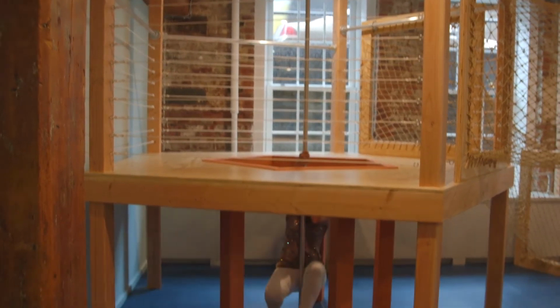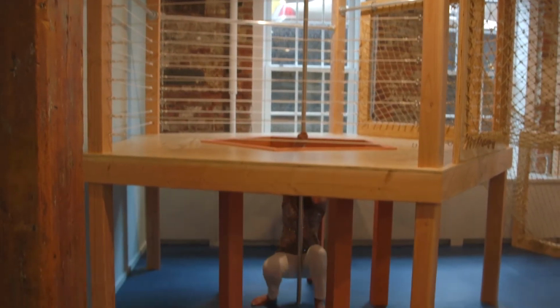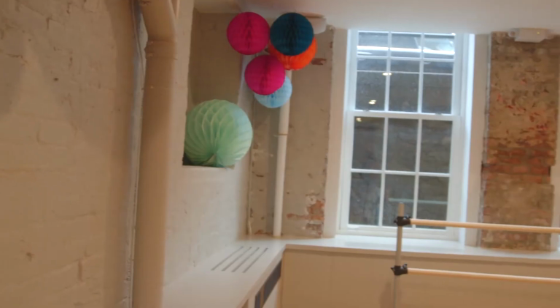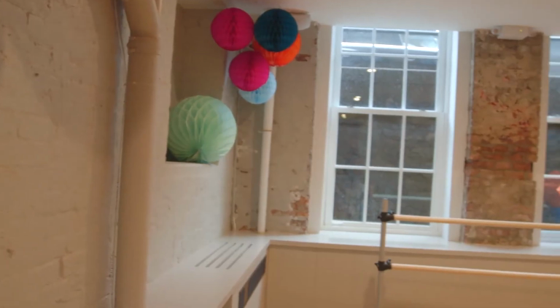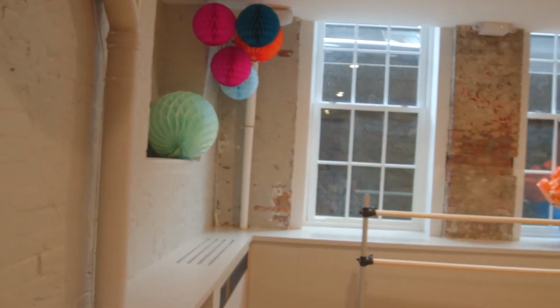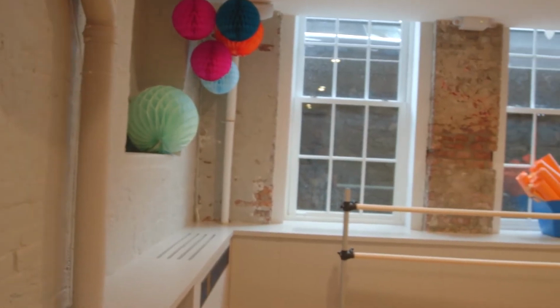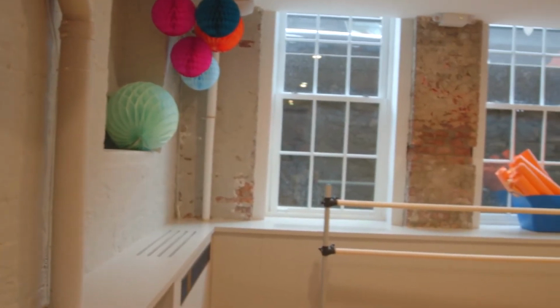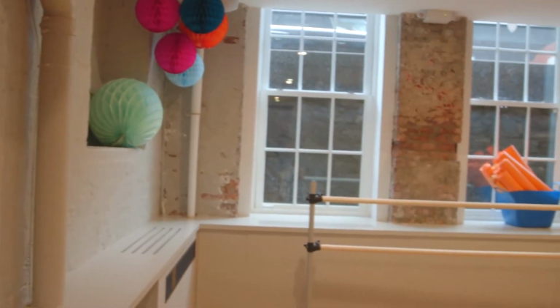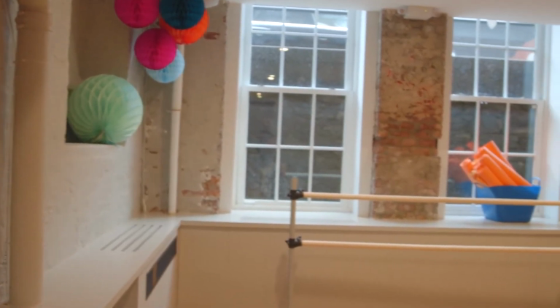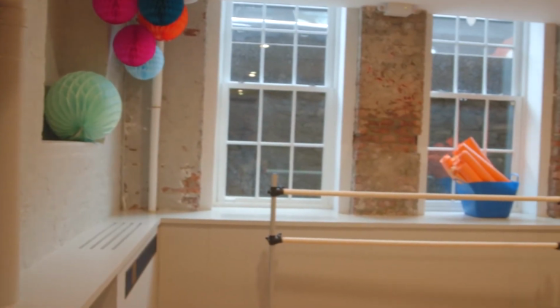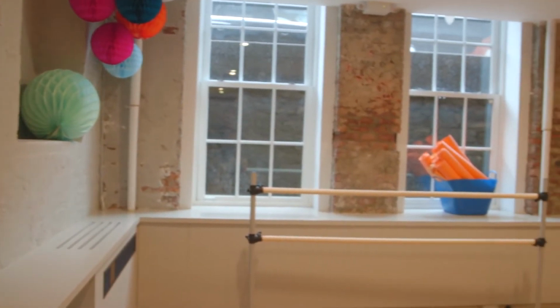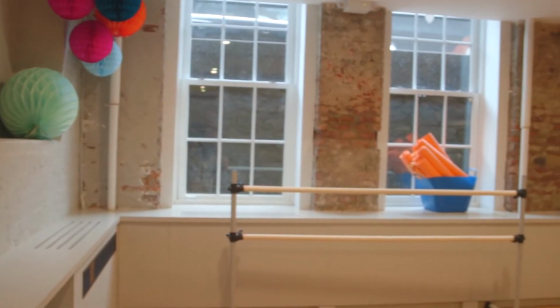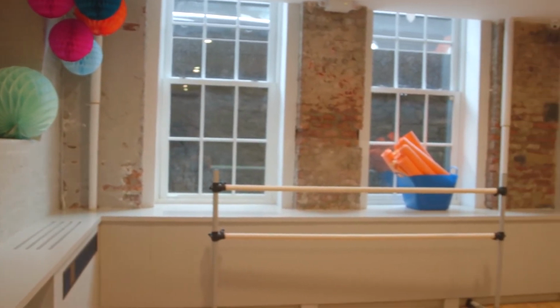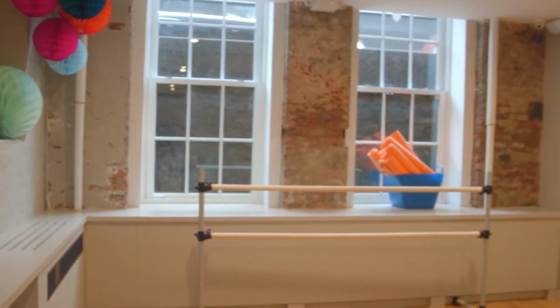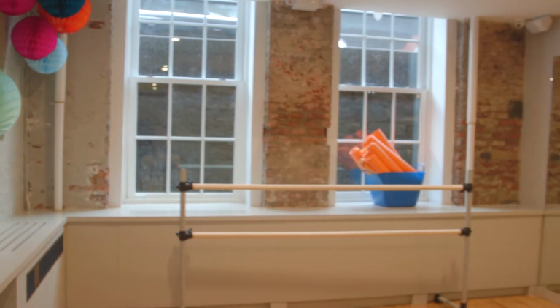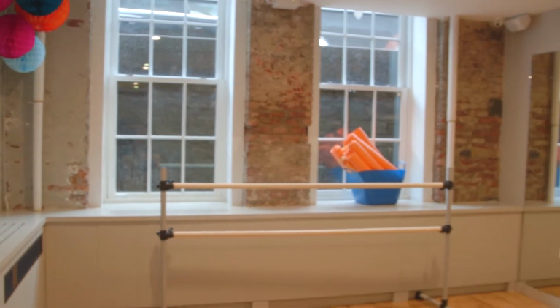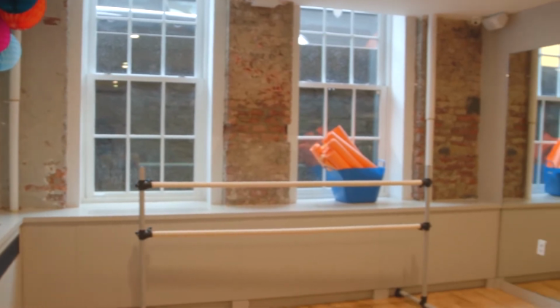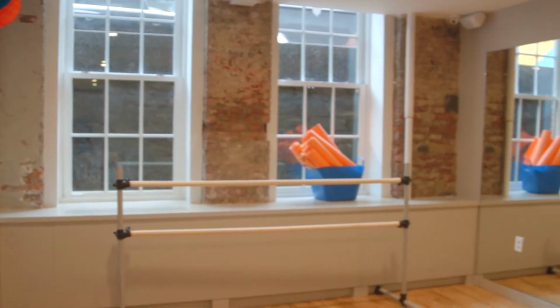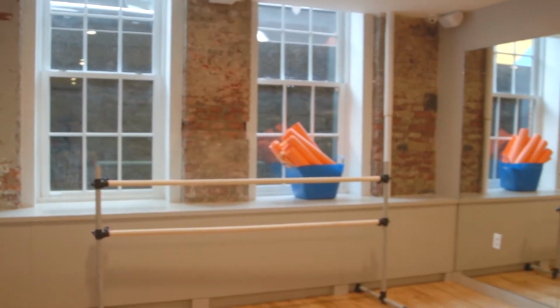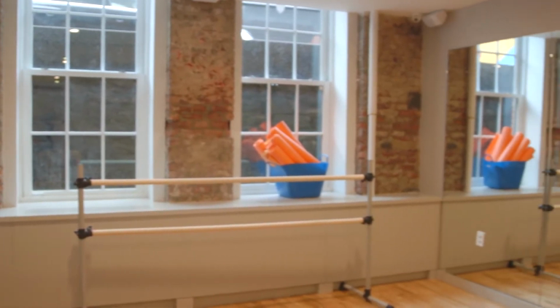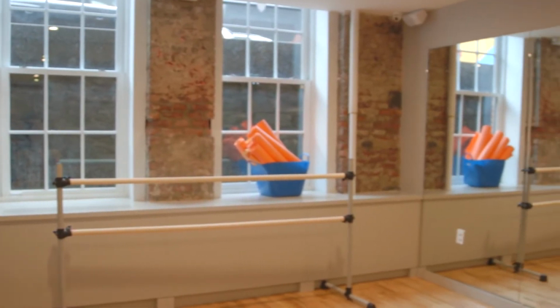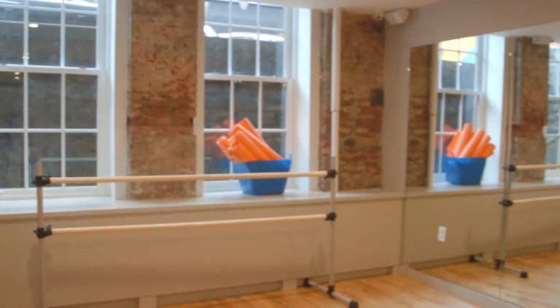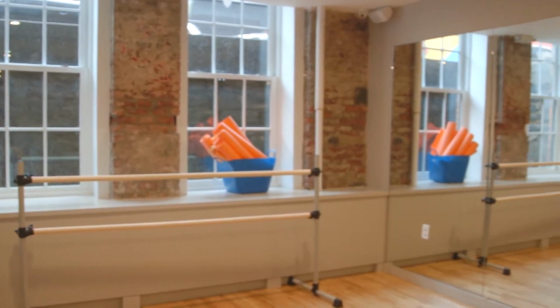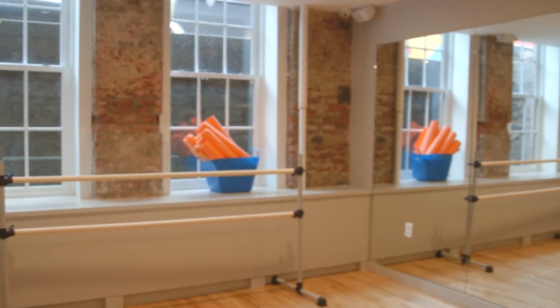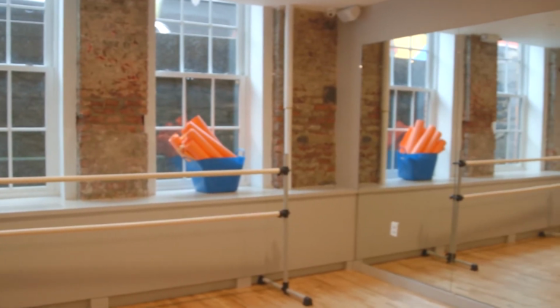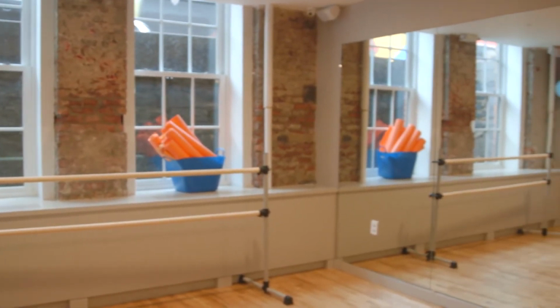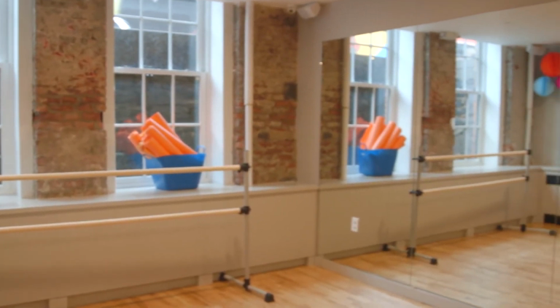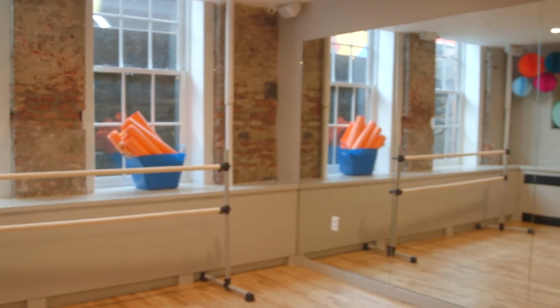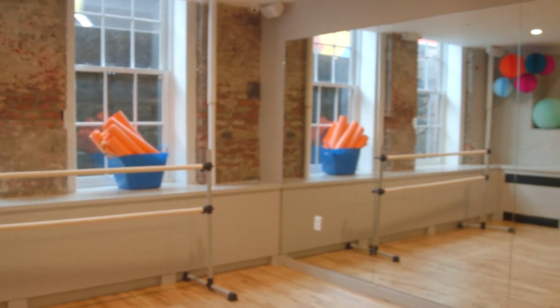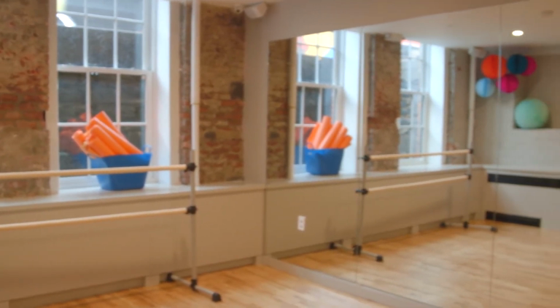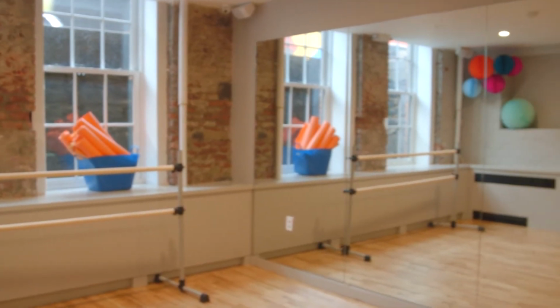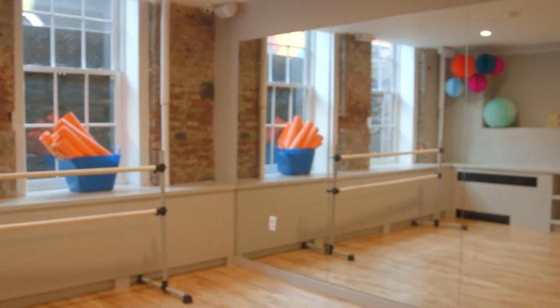This is one of the bright, airy classrooms where they hold dance classes, music classes and other things that give your kids lots of enrichment.